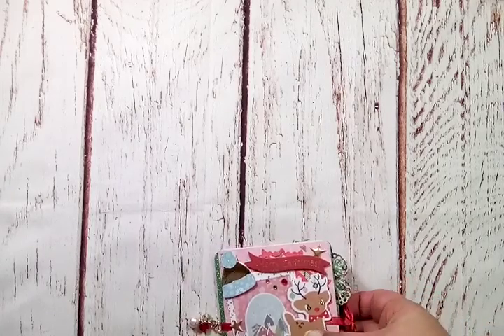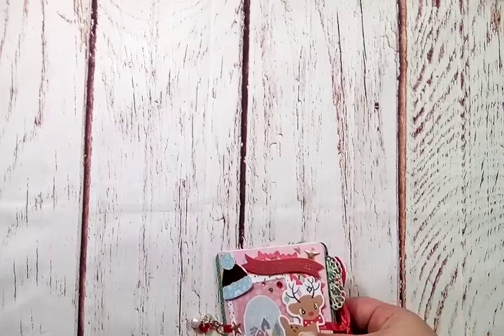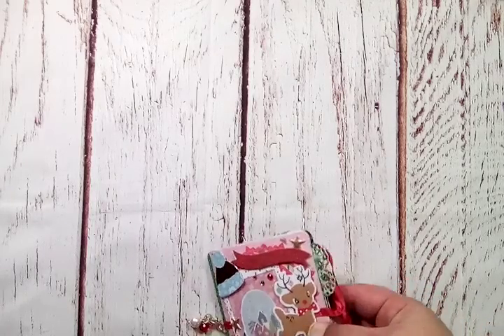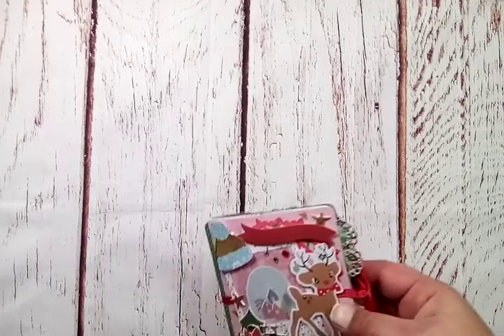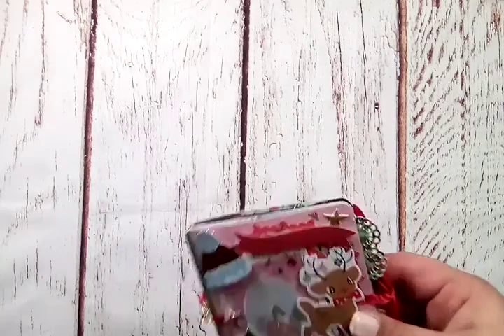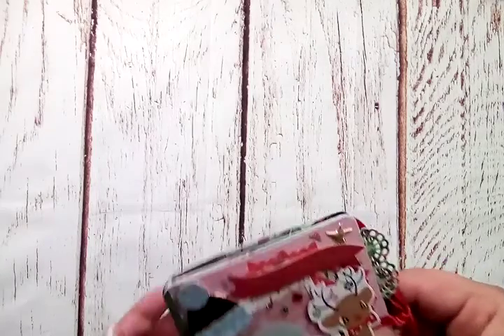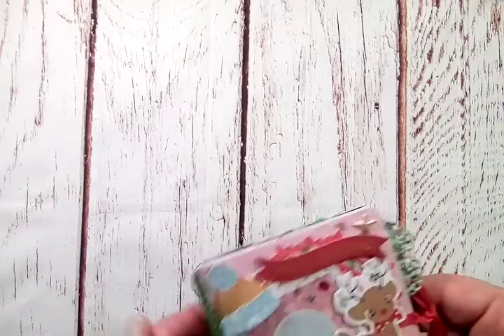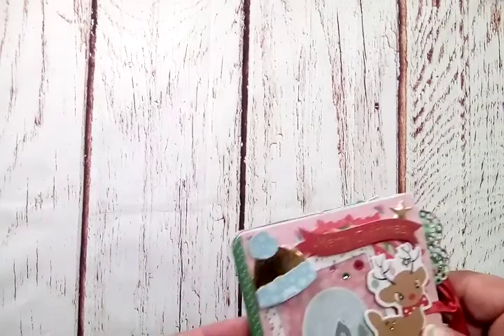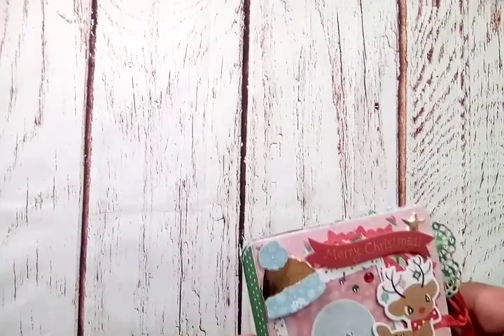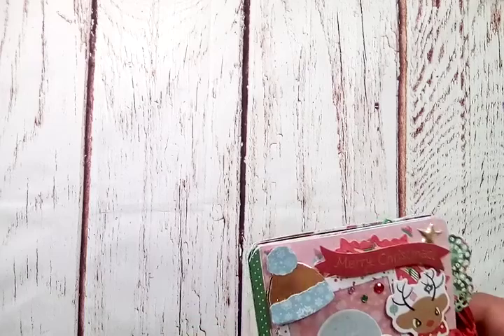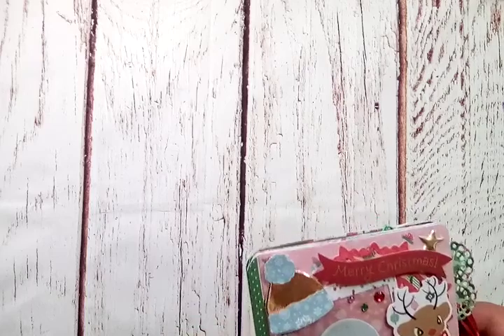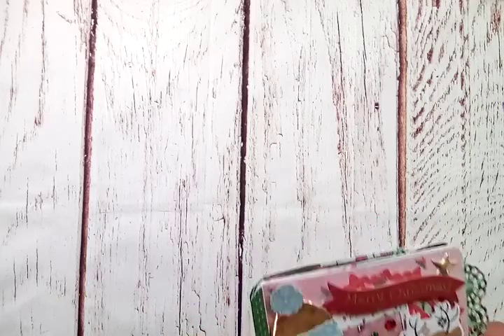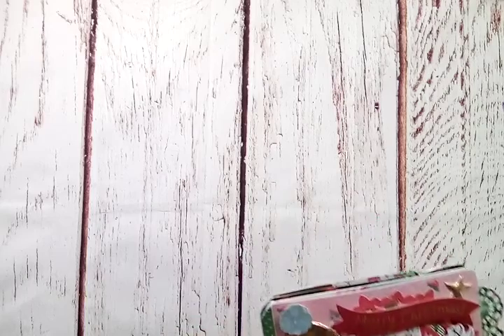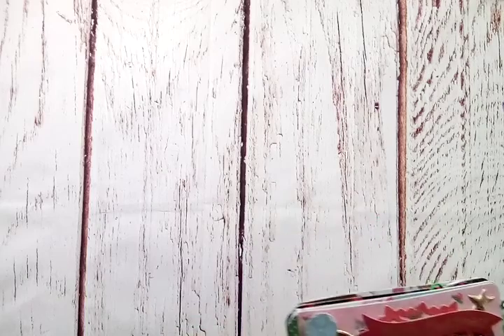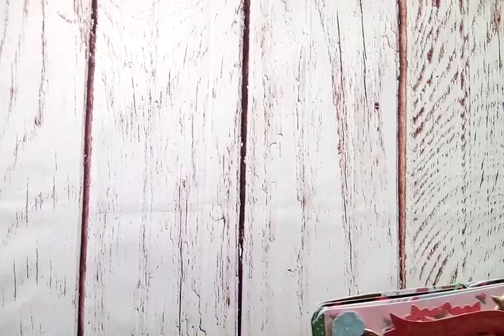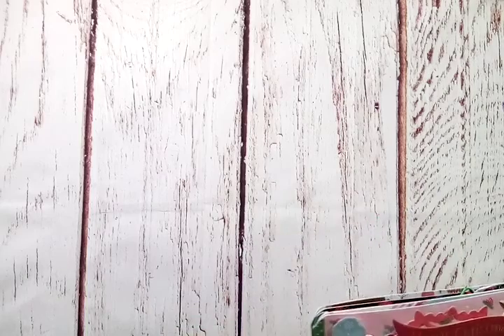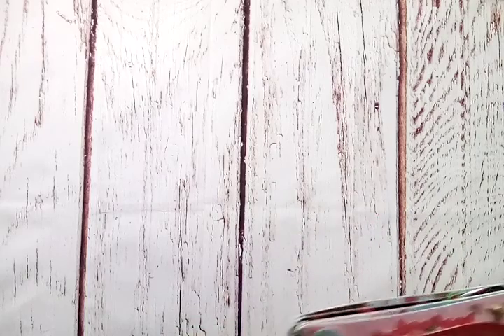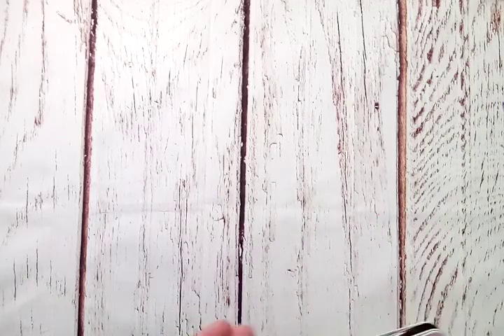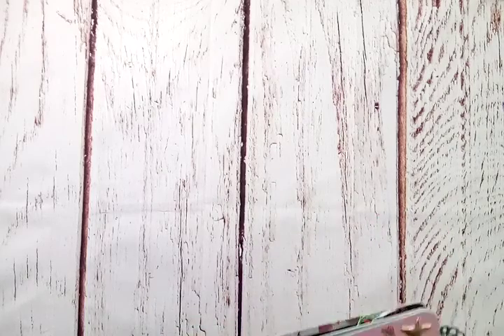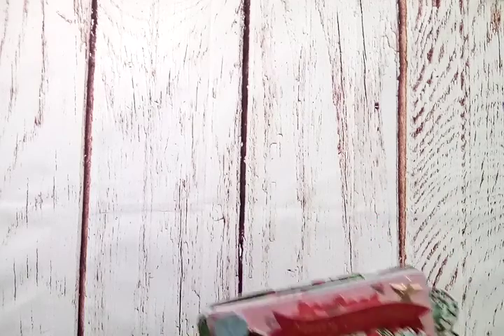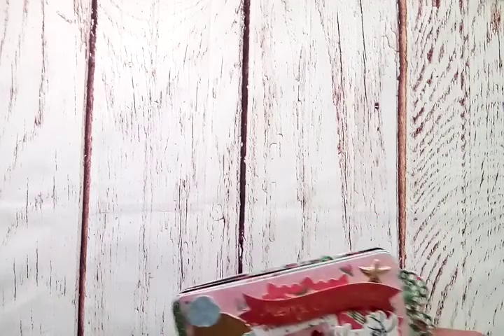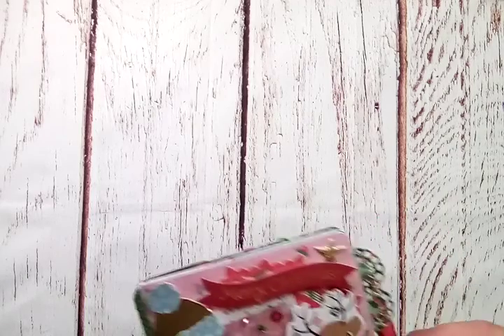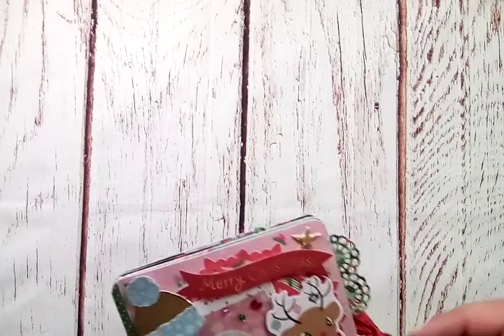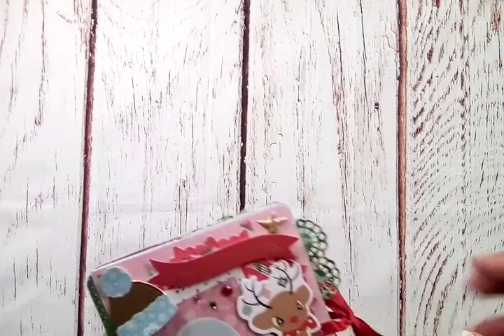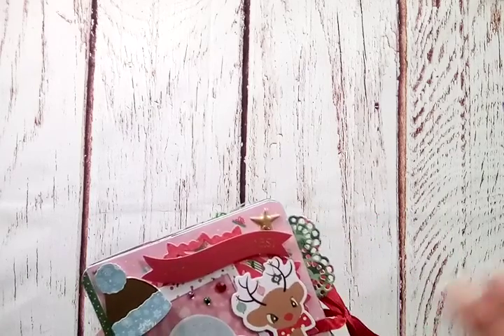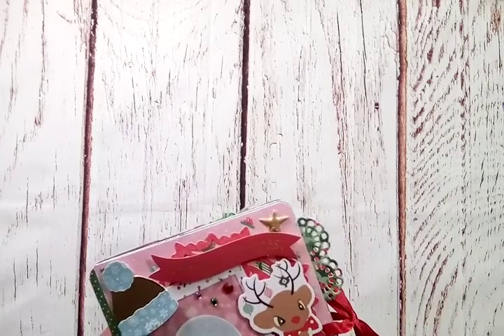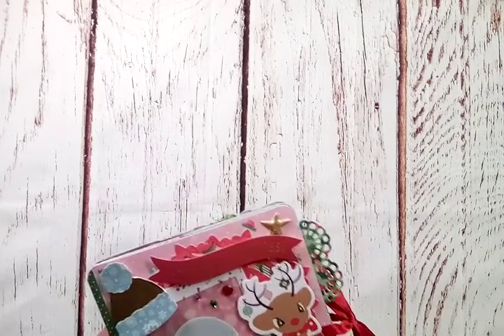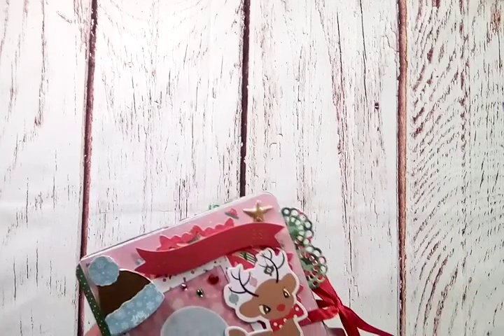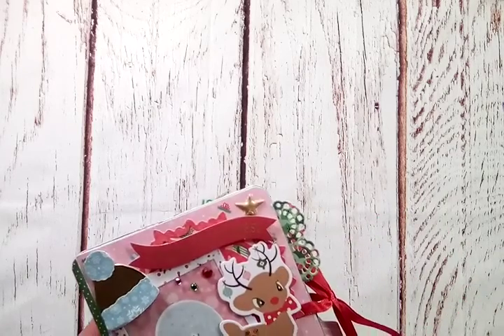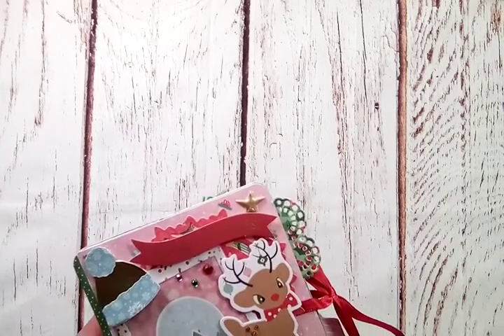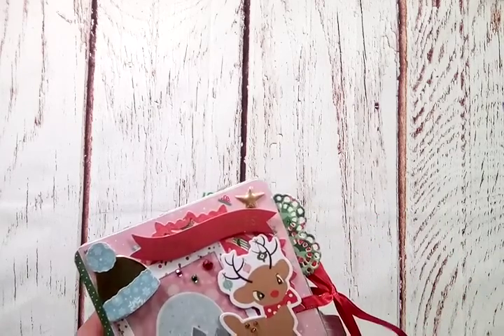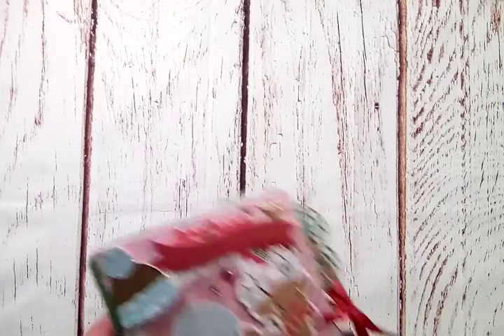I did show this little book, but I wanted to share it with you guys here and show the insides and all.